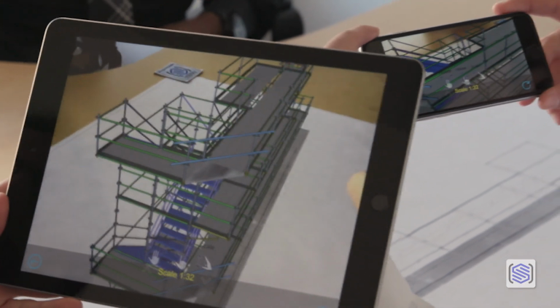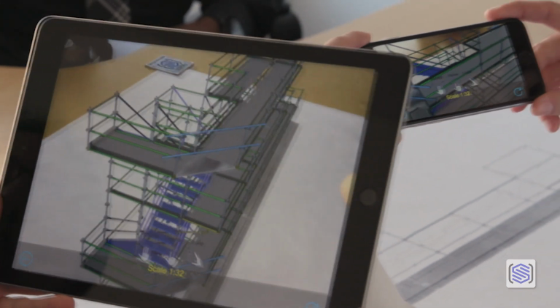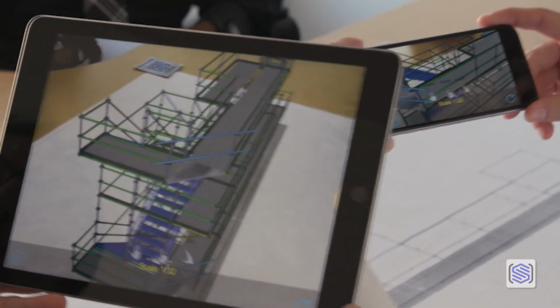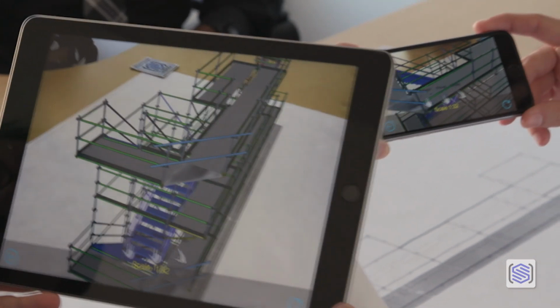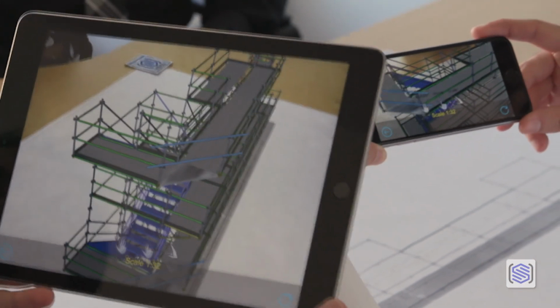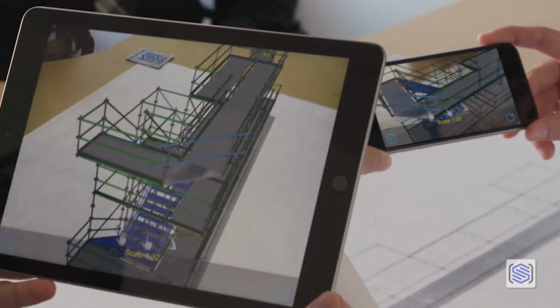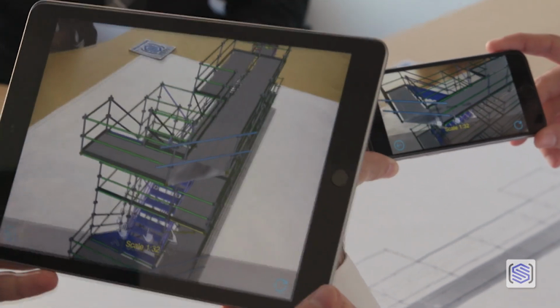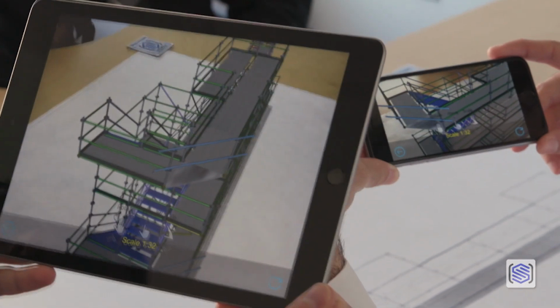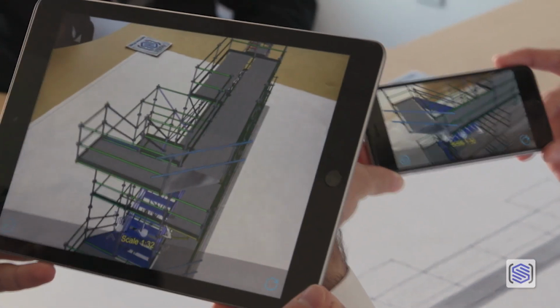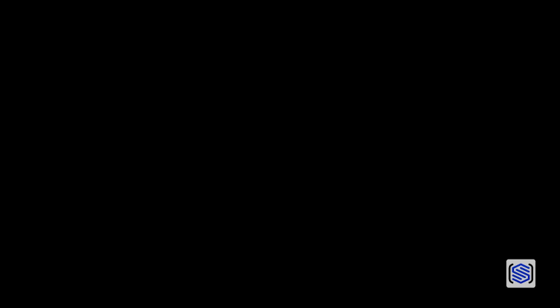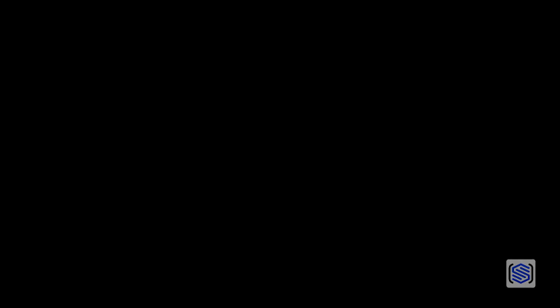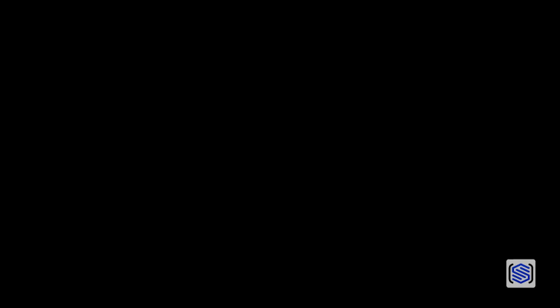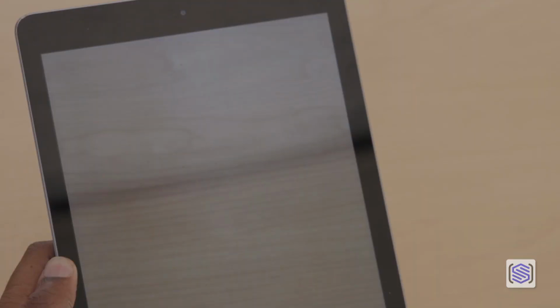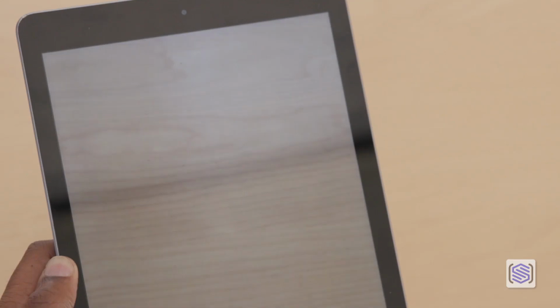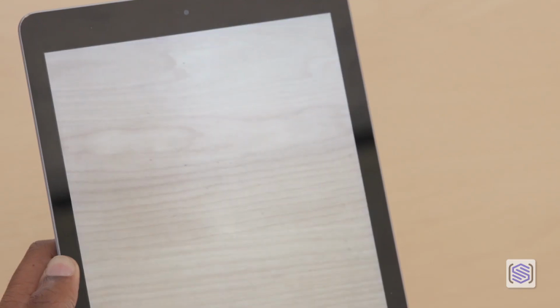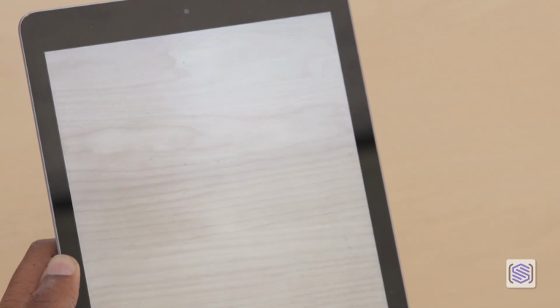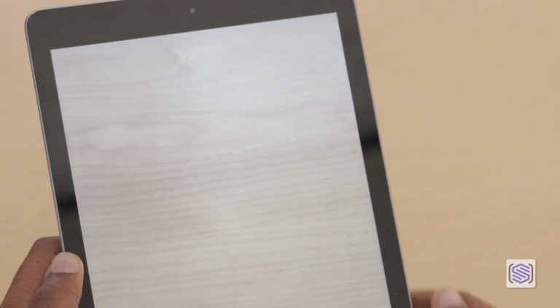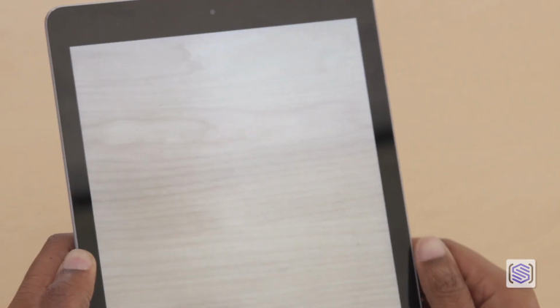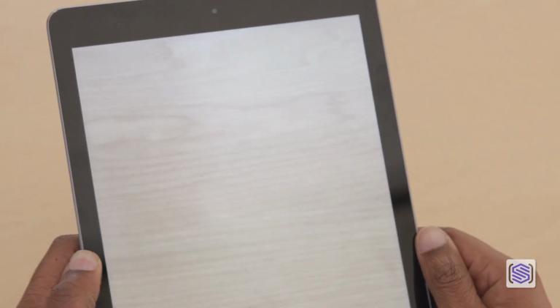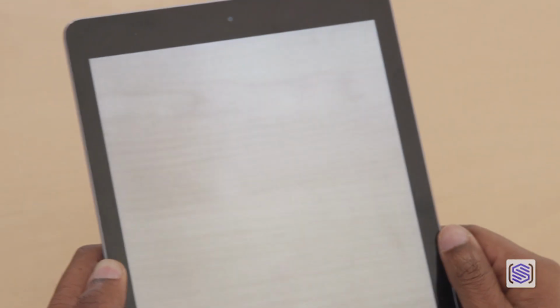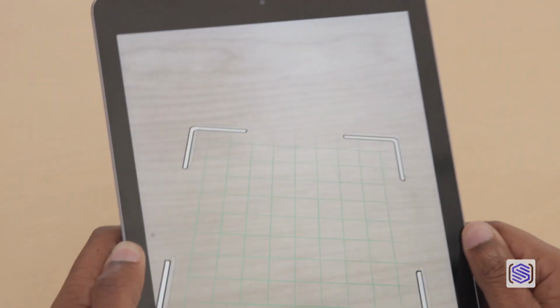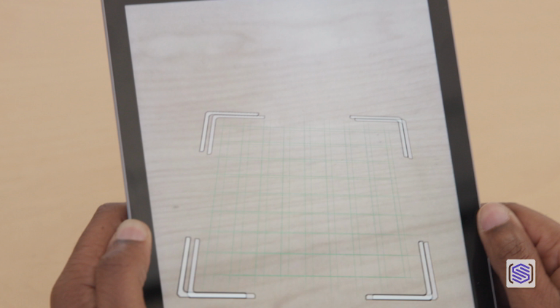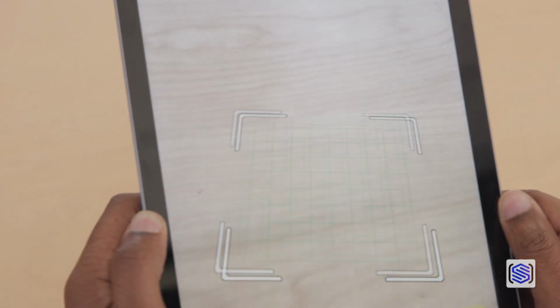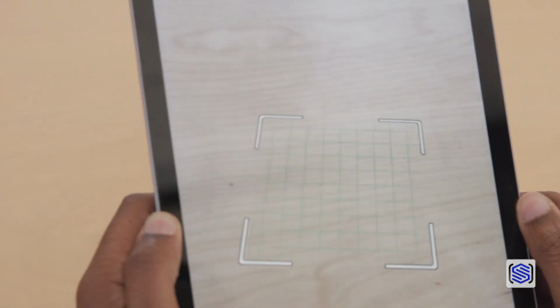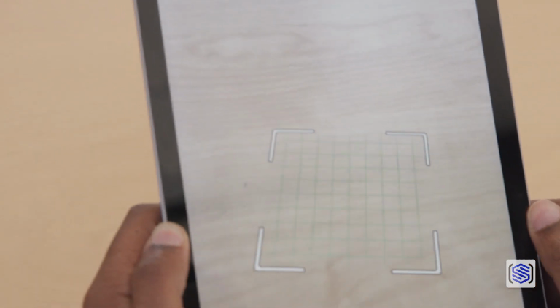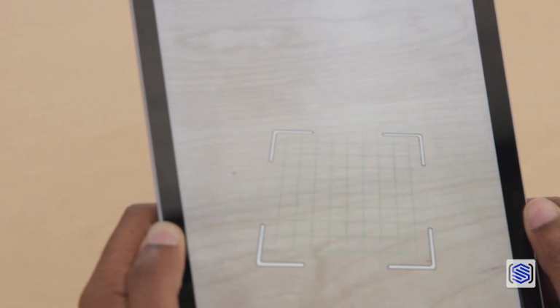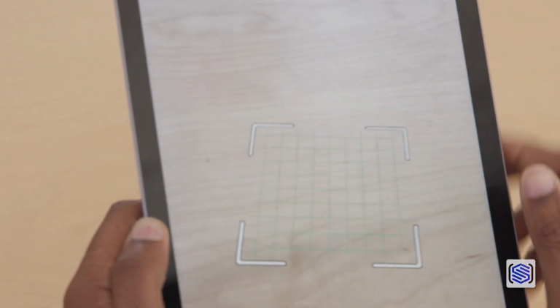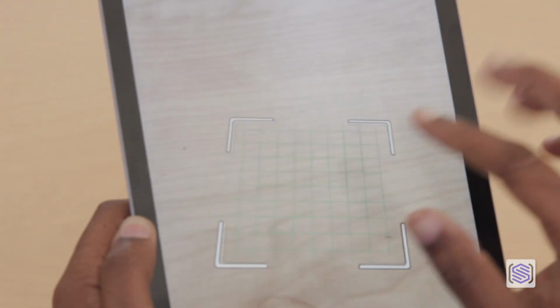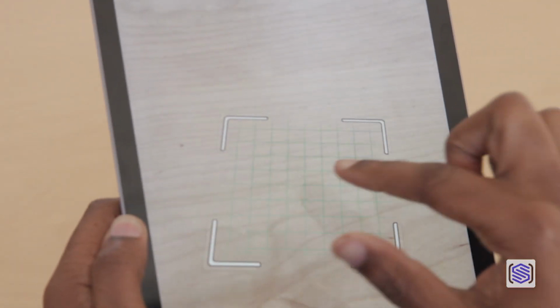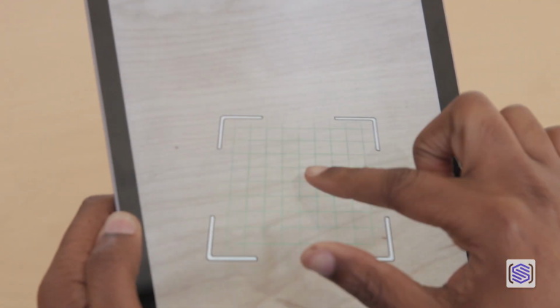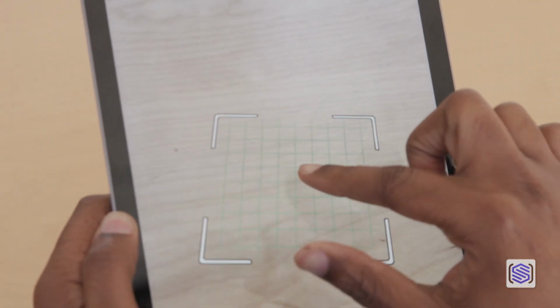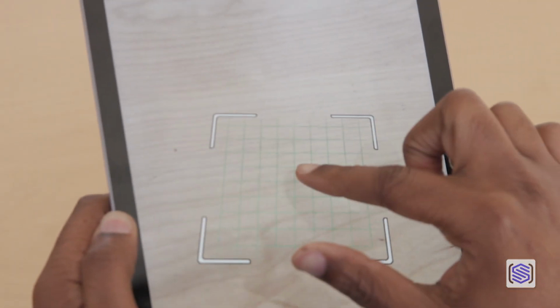If you don't have a printed drawing, you can place the model on a floor, table, or other surface with one tap.